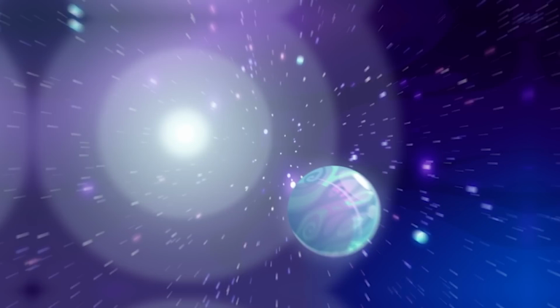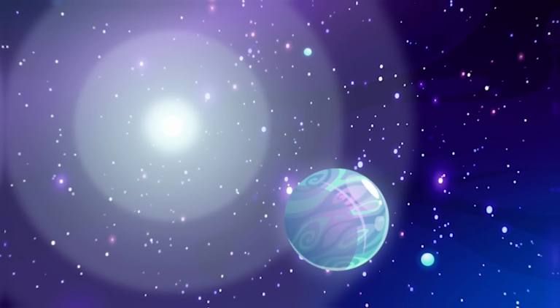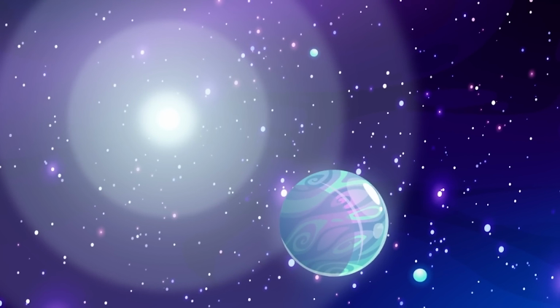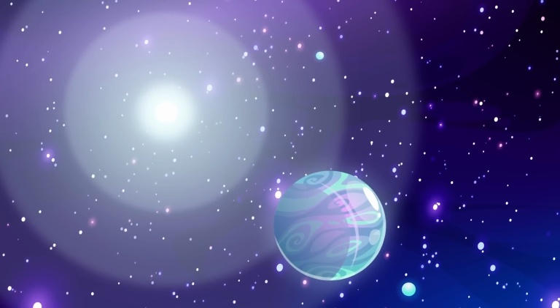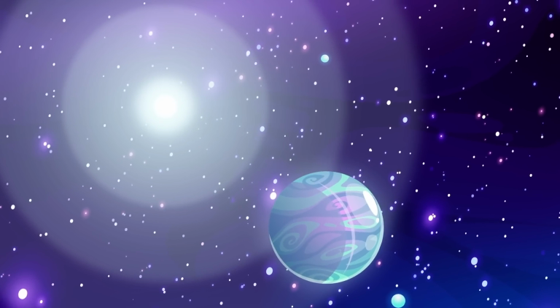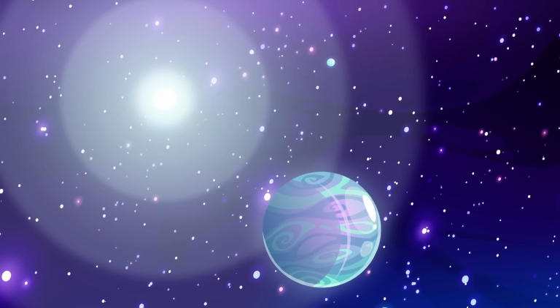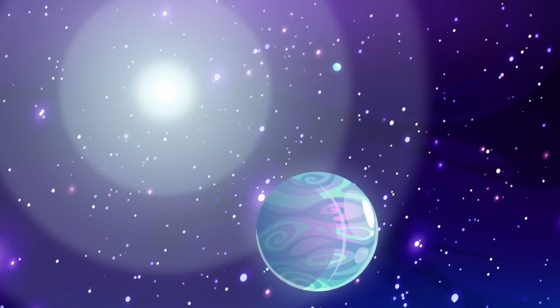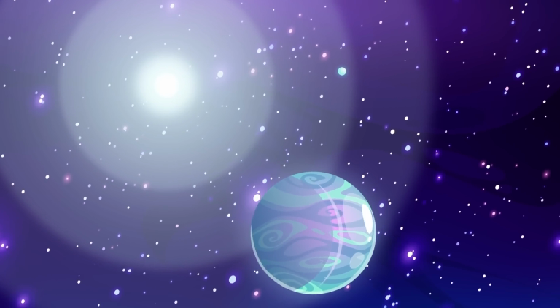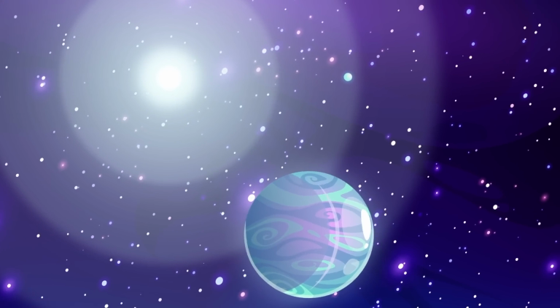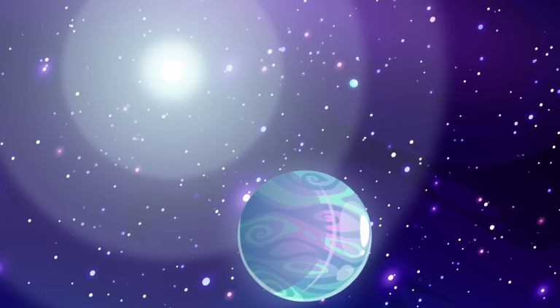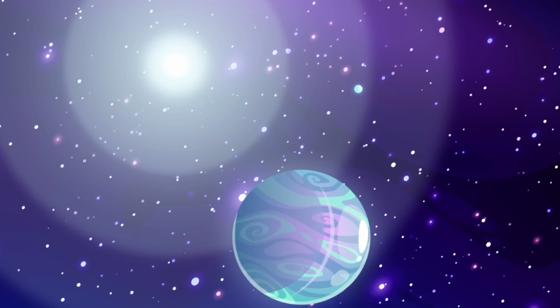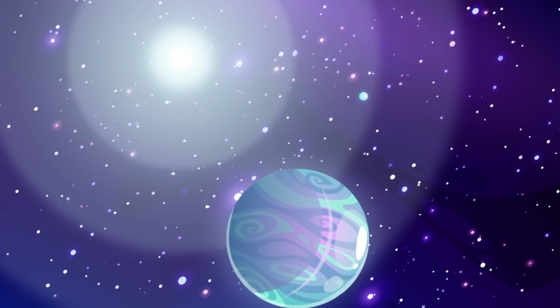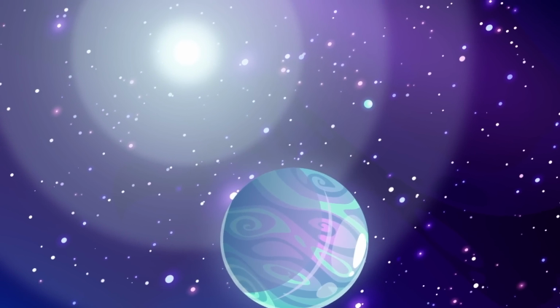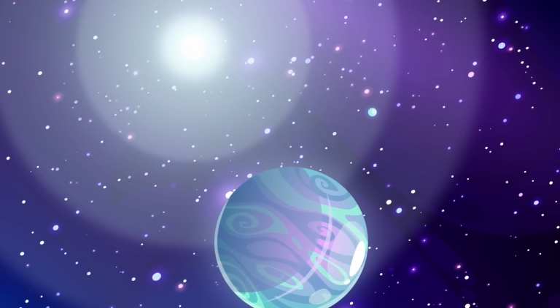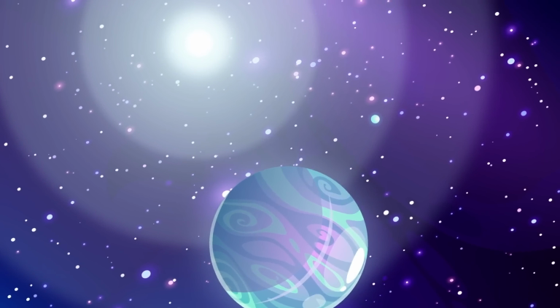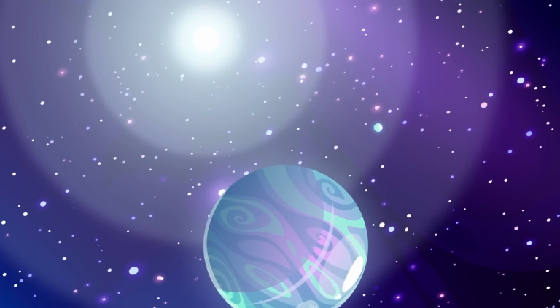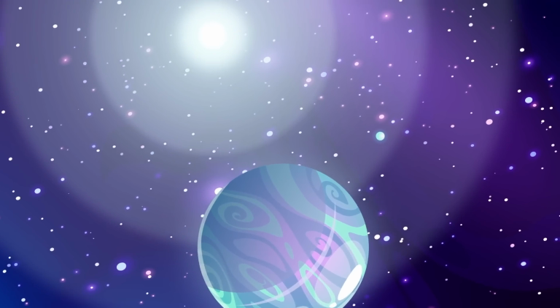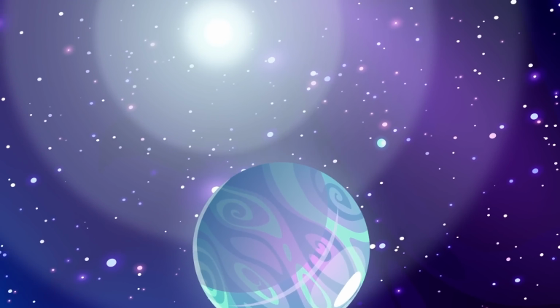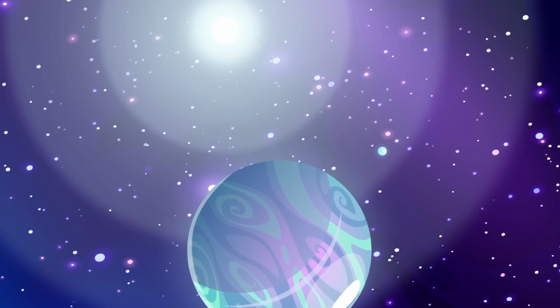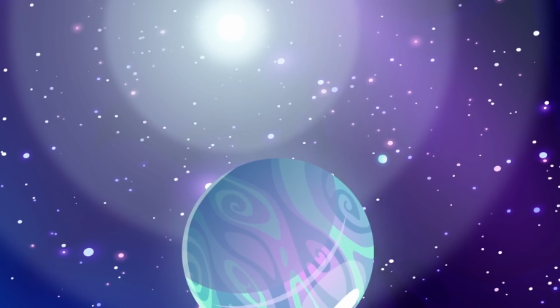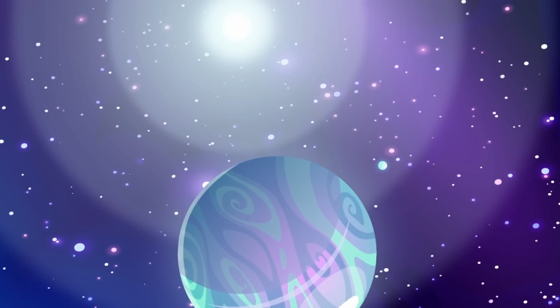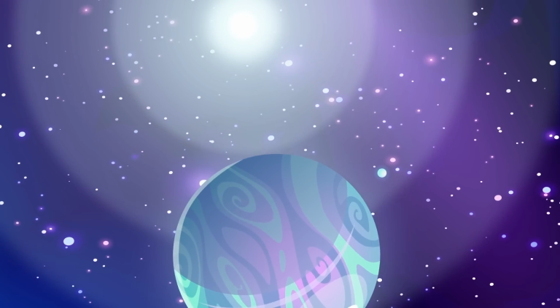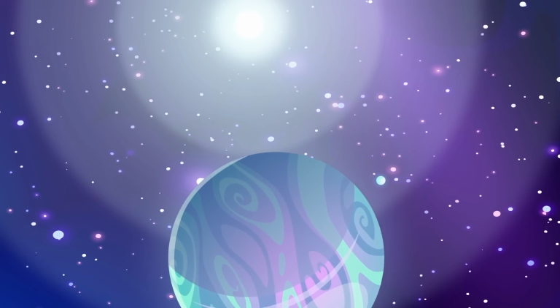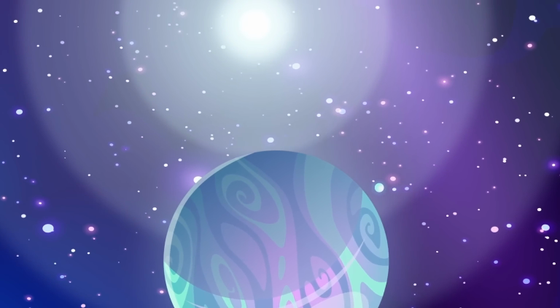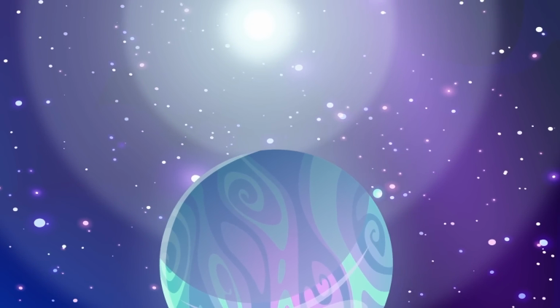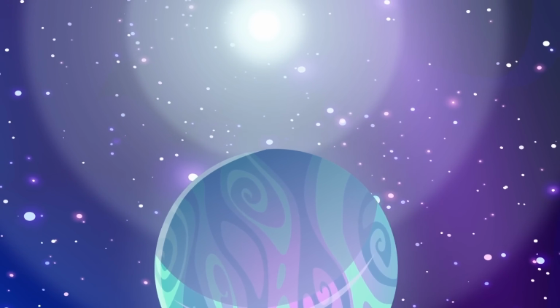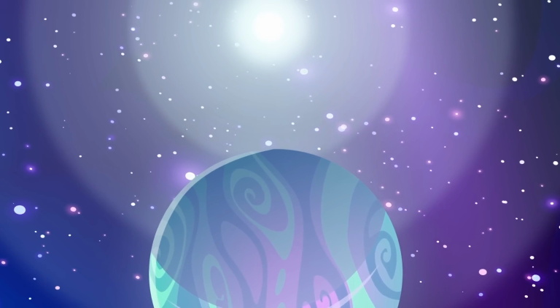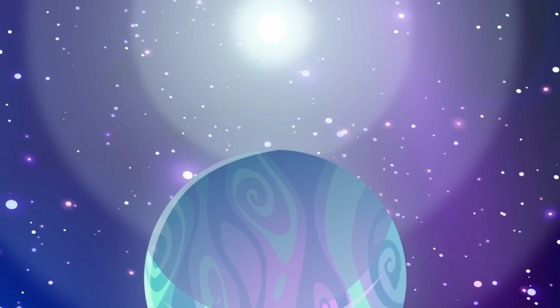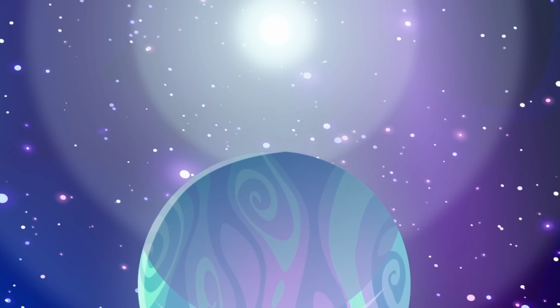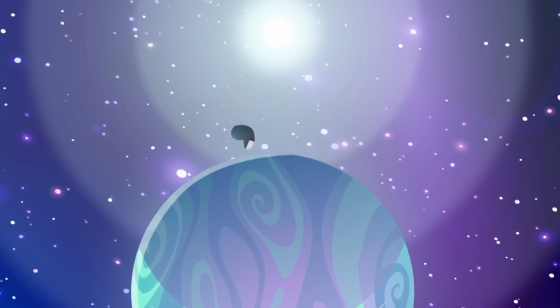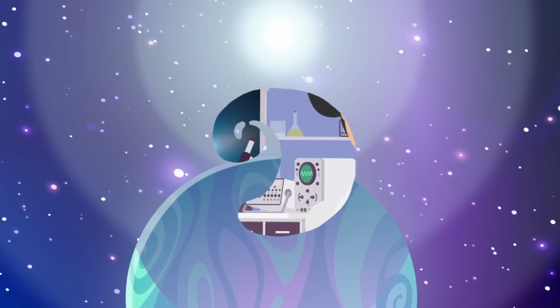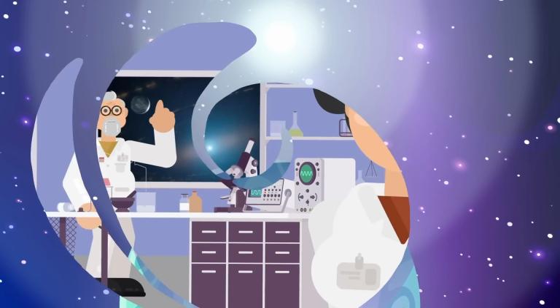It's the first of its kind — a habitable planet orbiting a white dwarf — and it doesn't have much longer left to live.